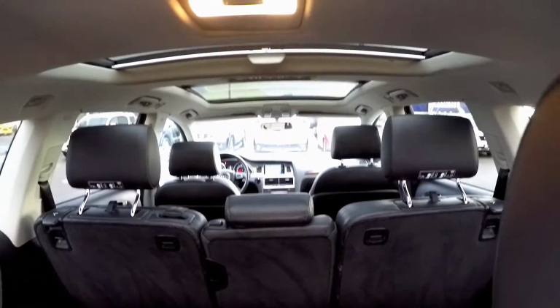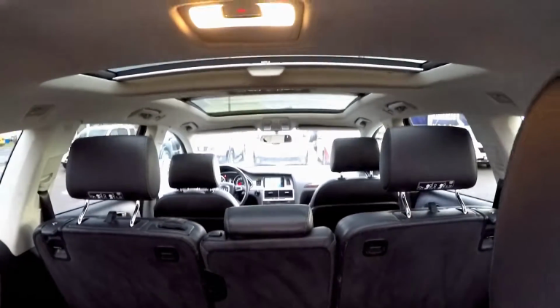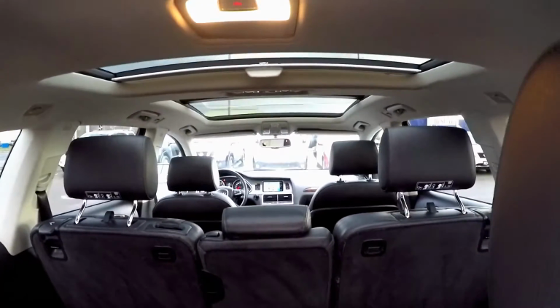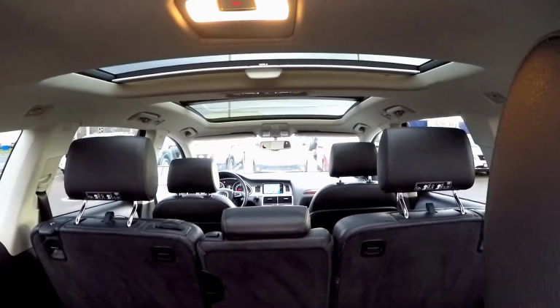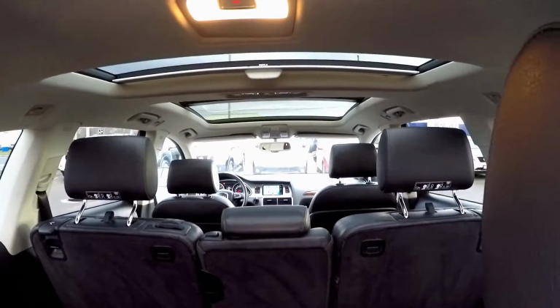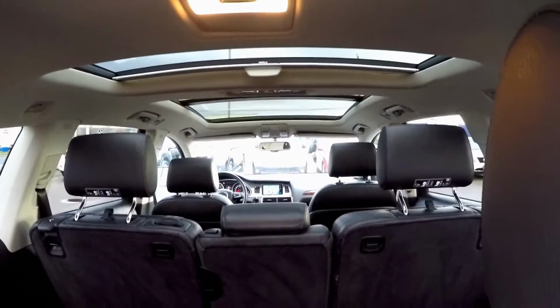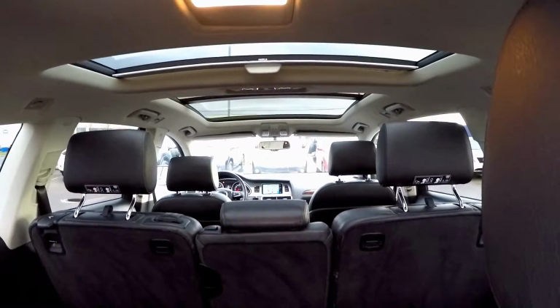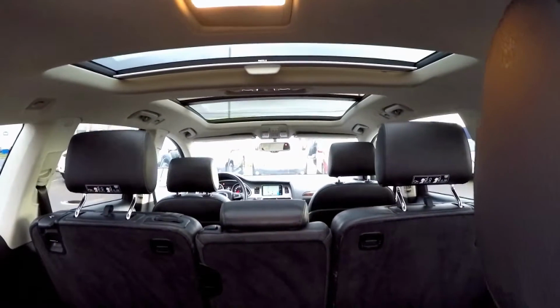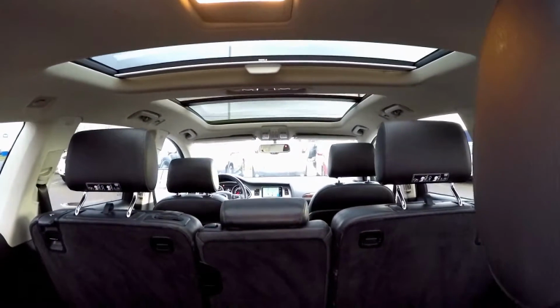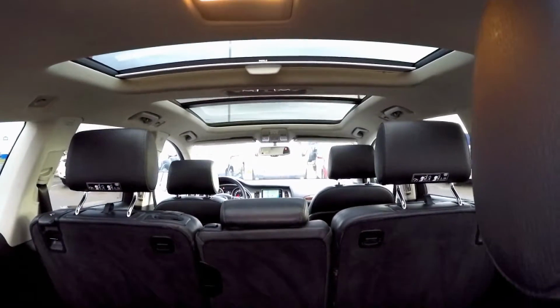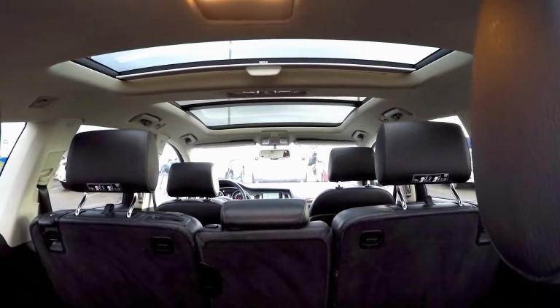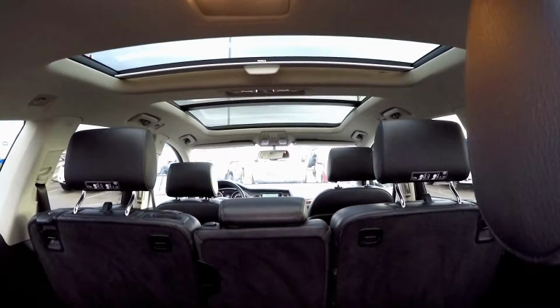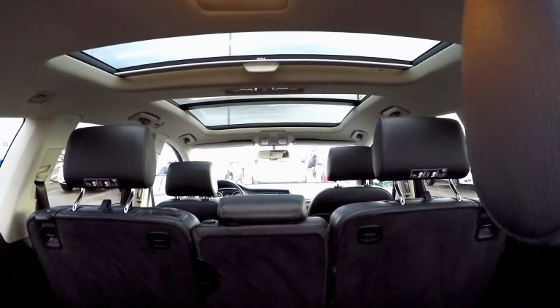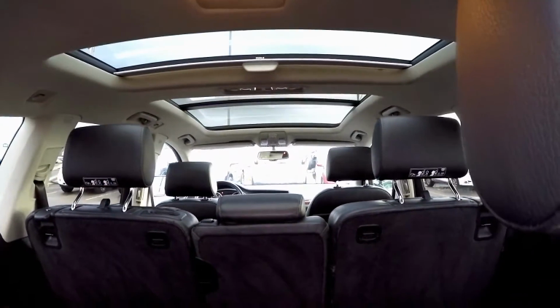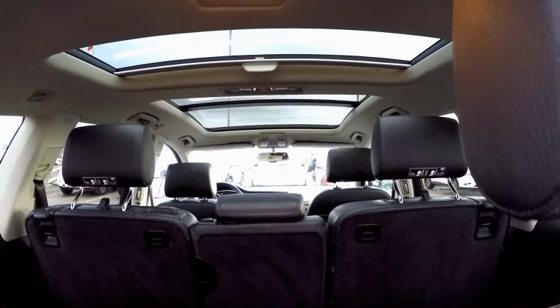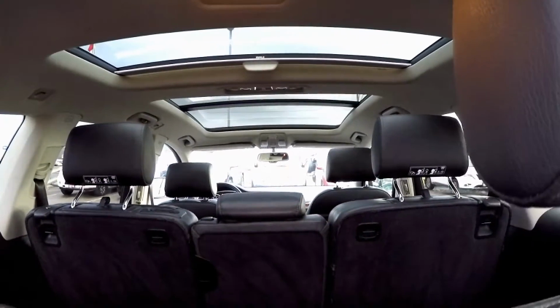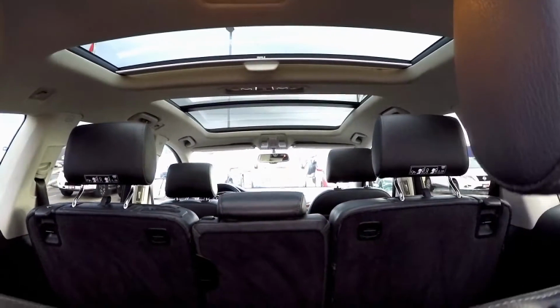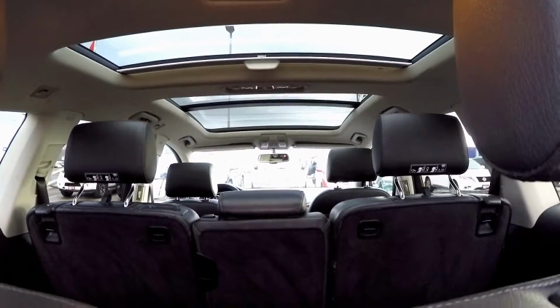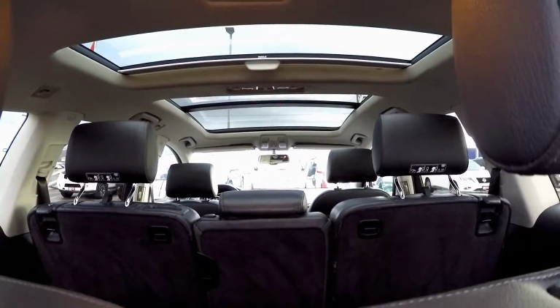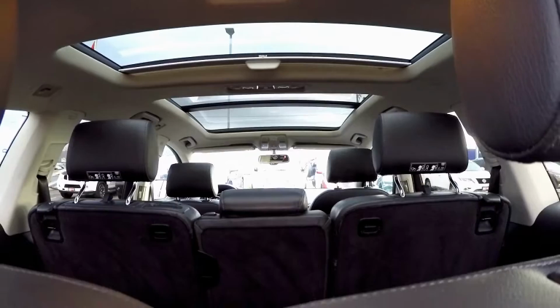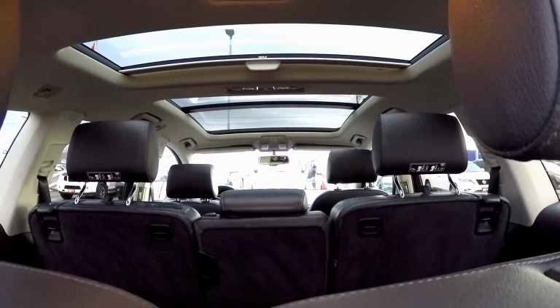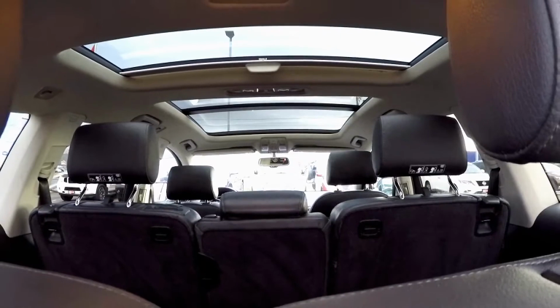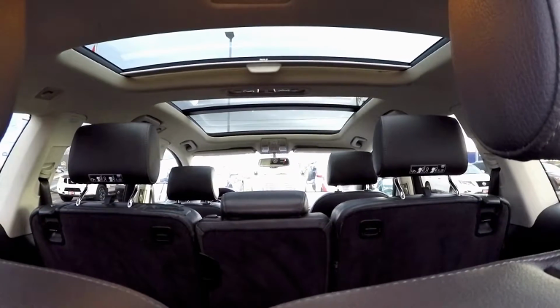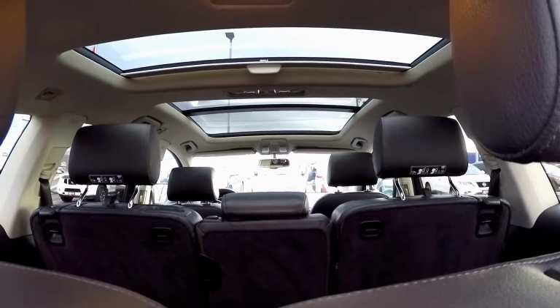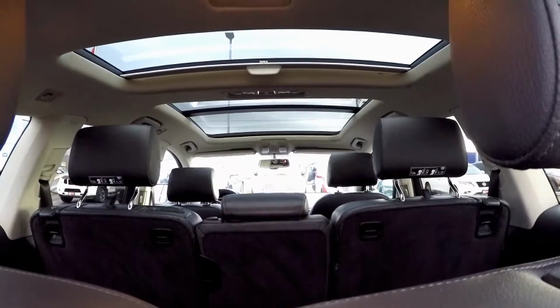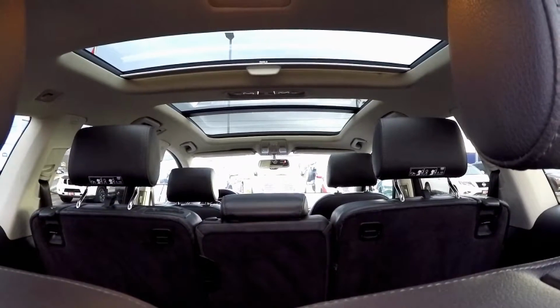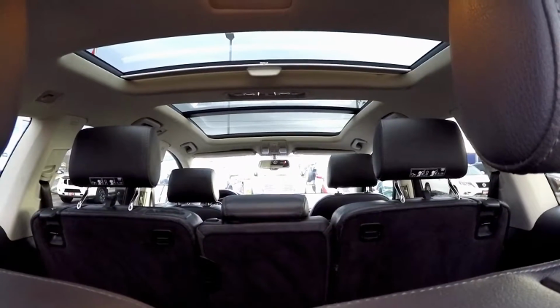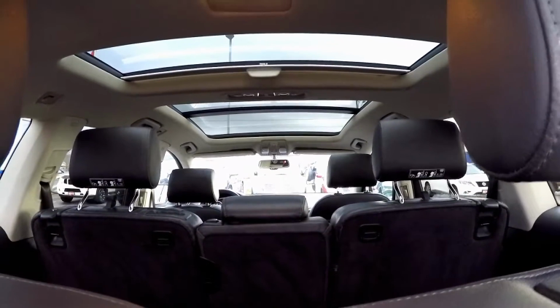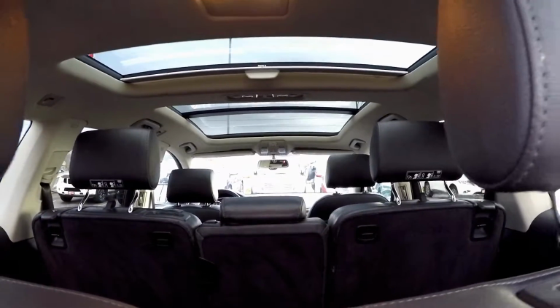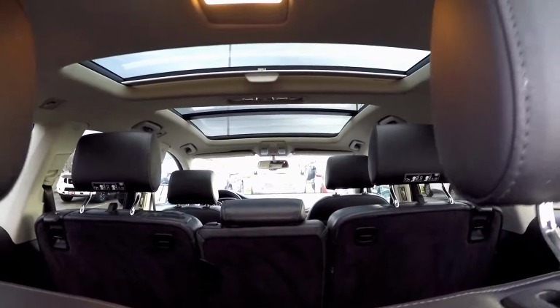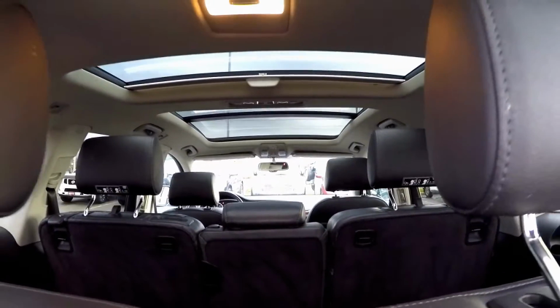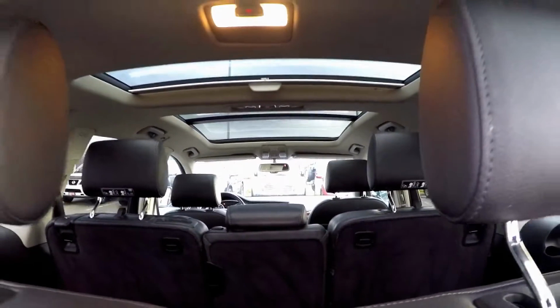This massive panoramic sunroof is so unique, allowing not only the front glass to tilt up but also the rear glass.